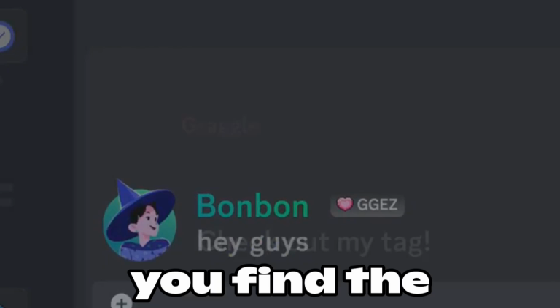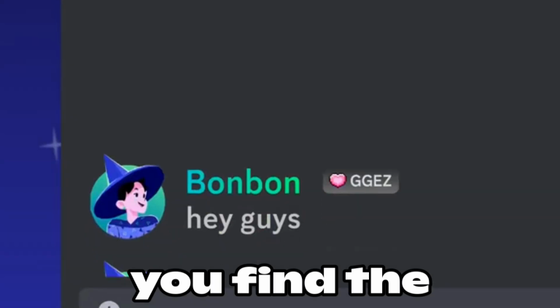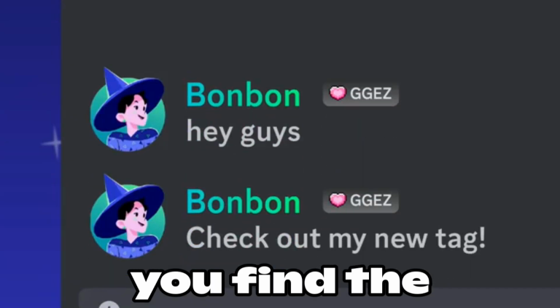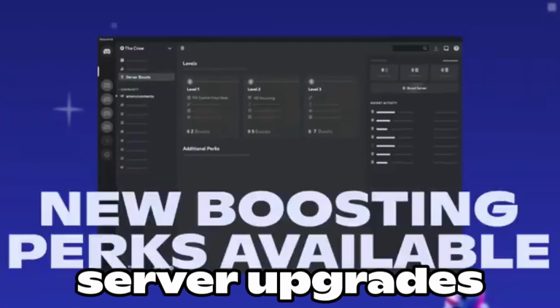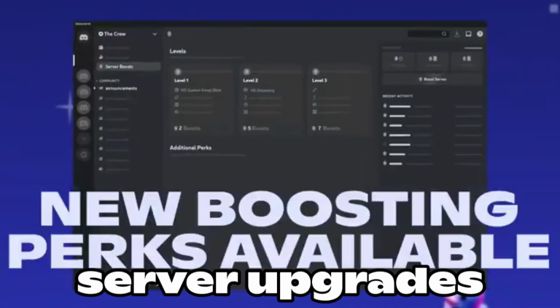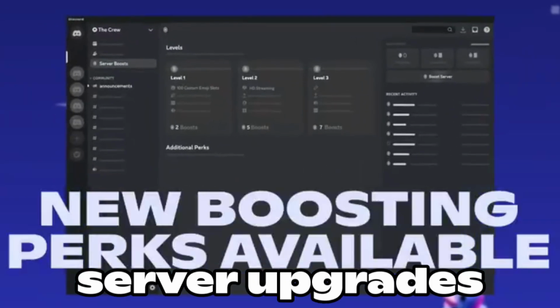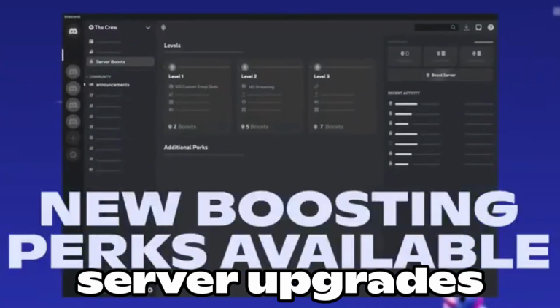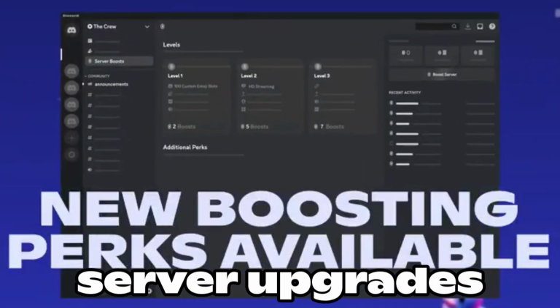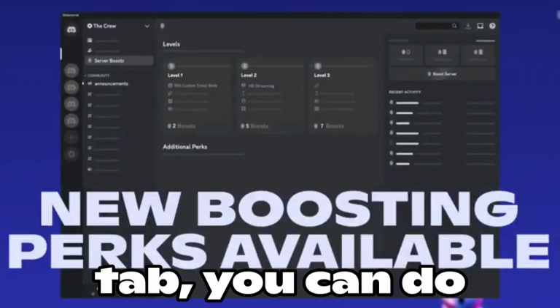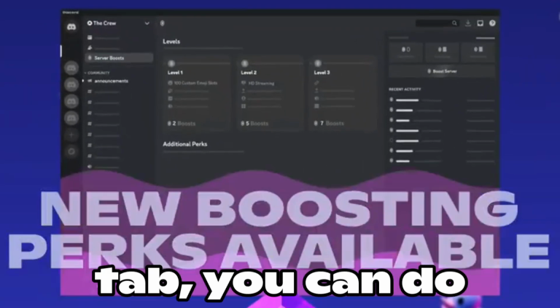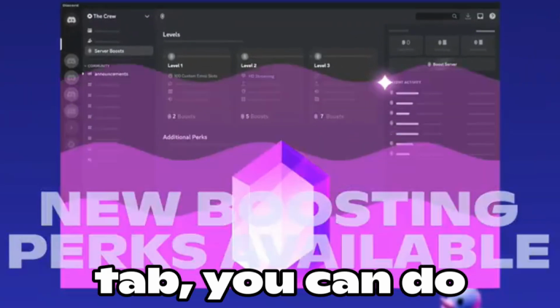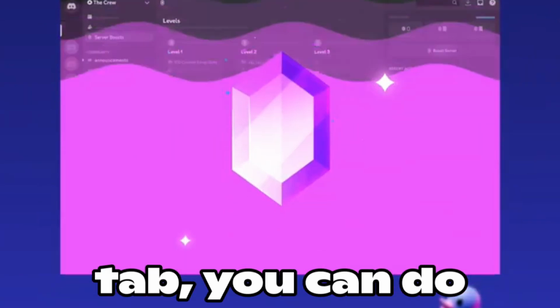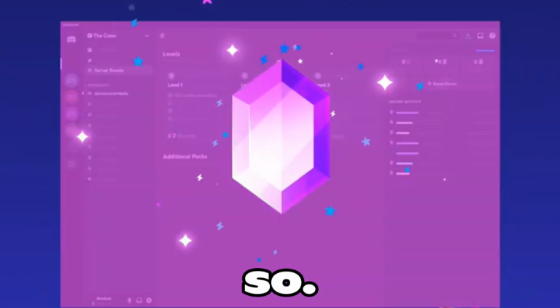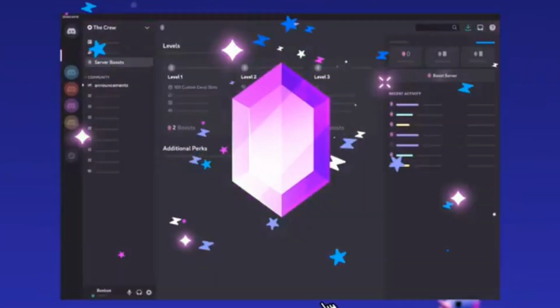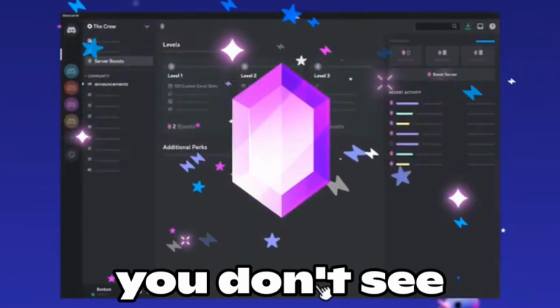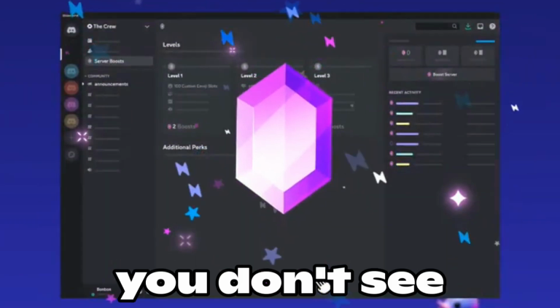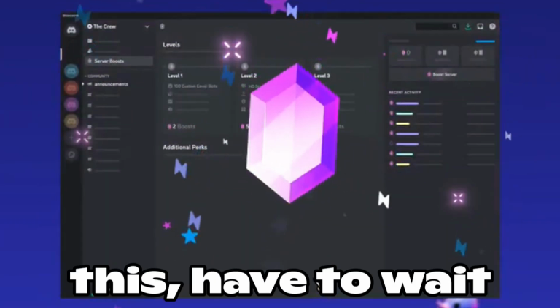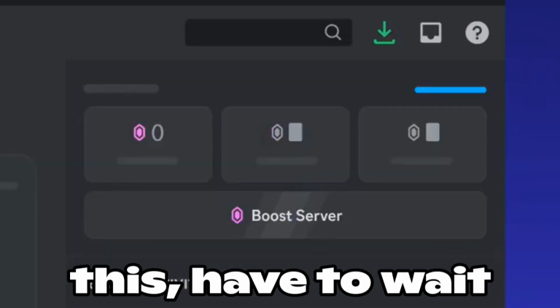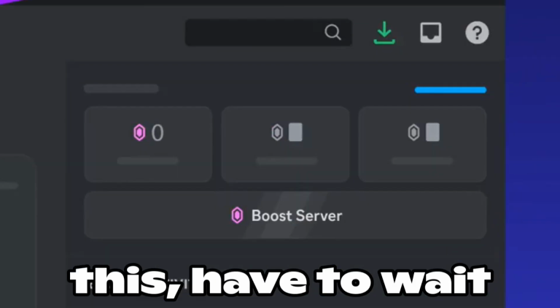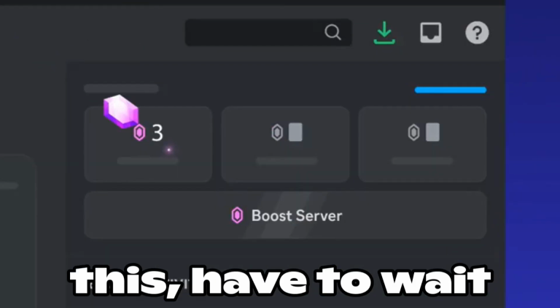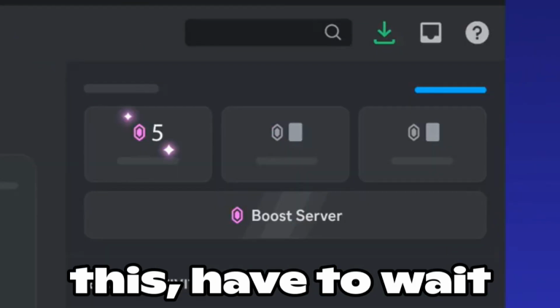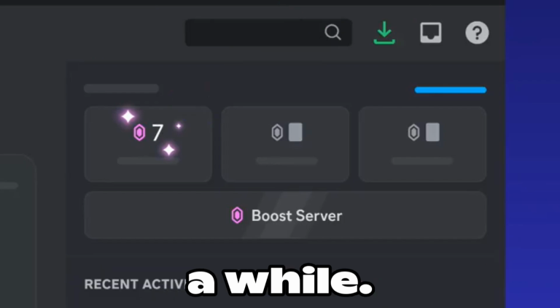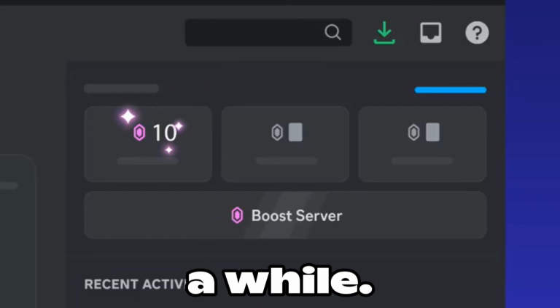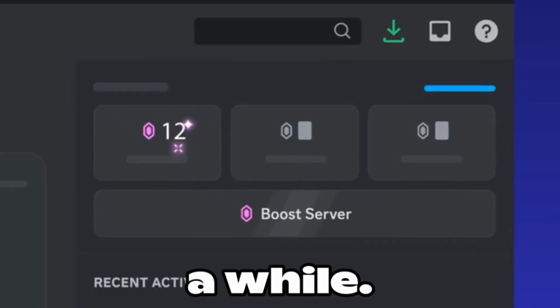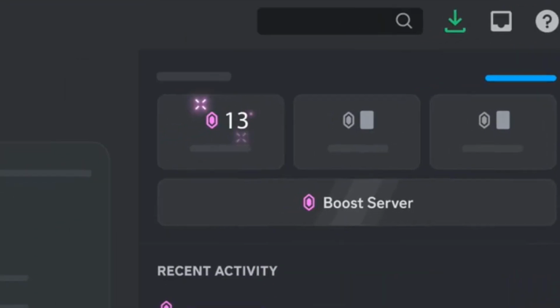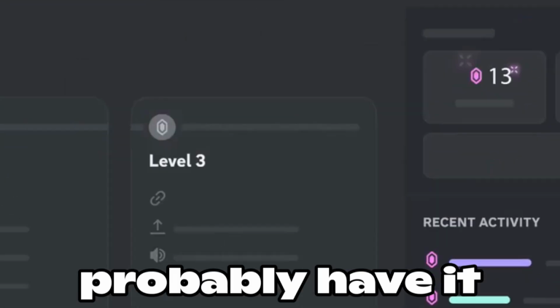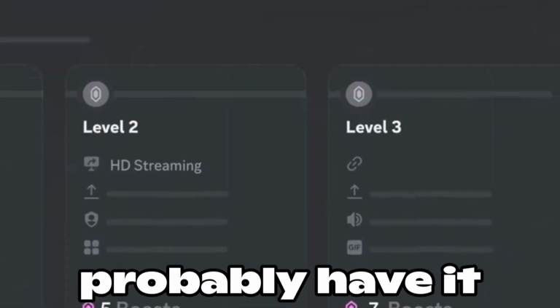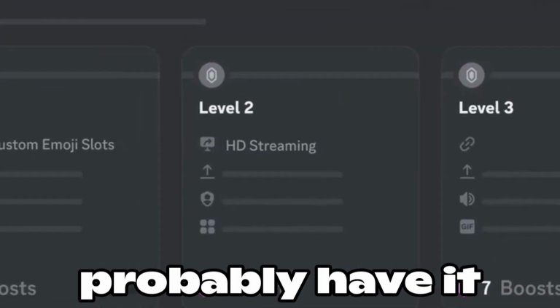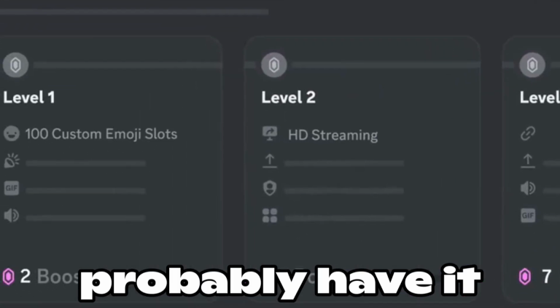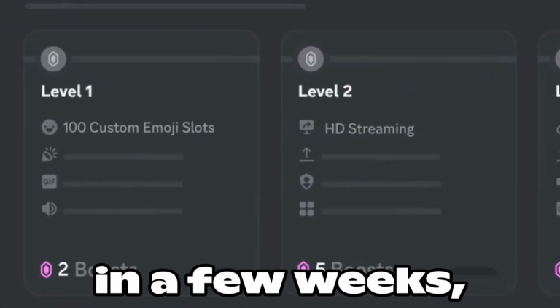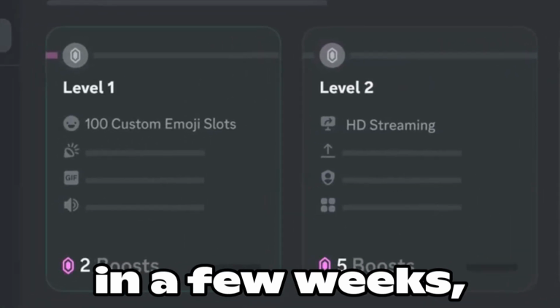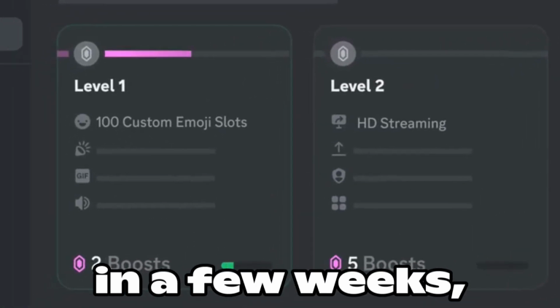If you find the Server Upgrades tab, you can do so. If you don't see this, you'll have to wait a while — you'll probably have it in a few weeks.